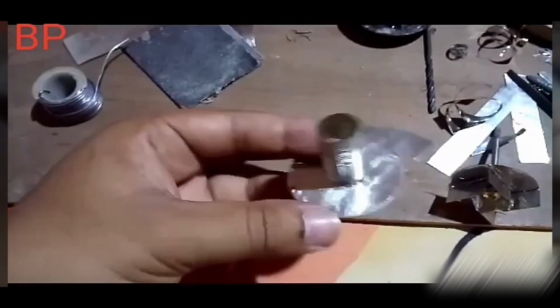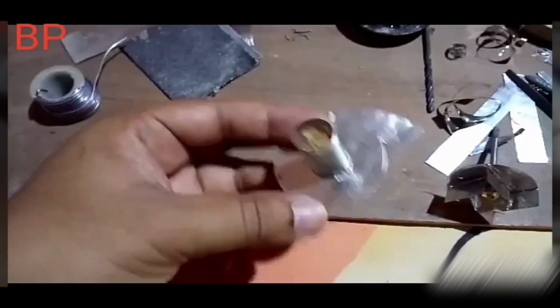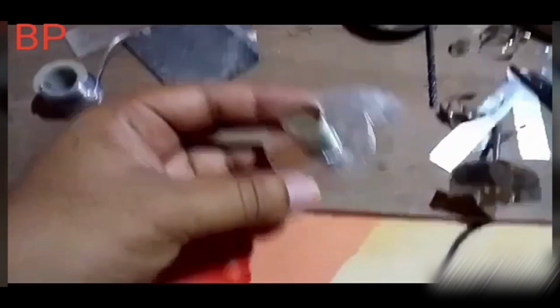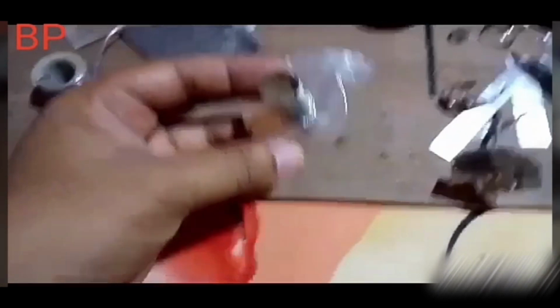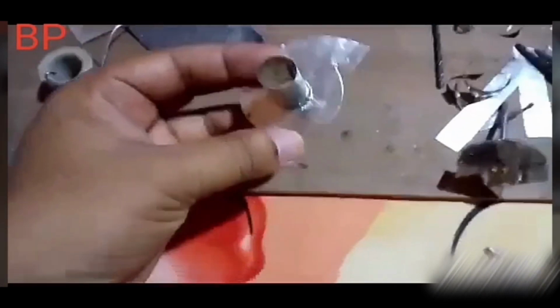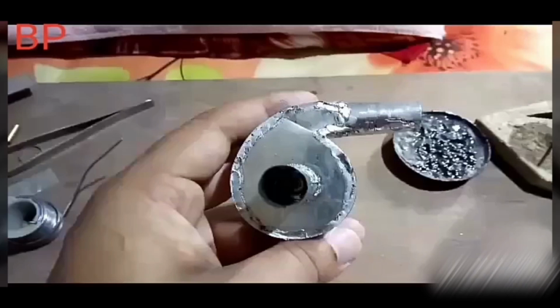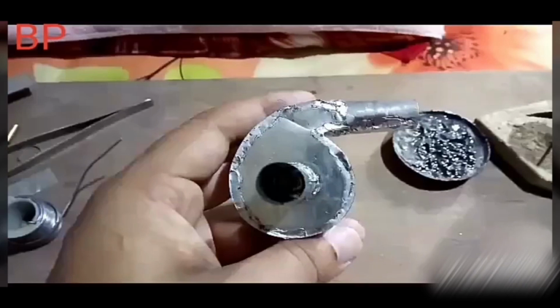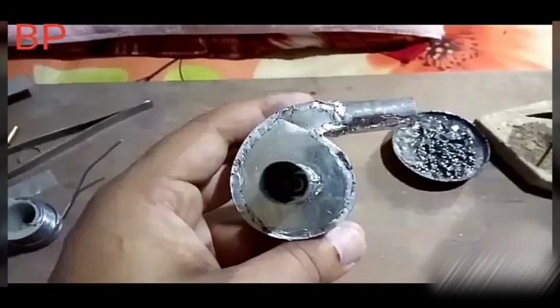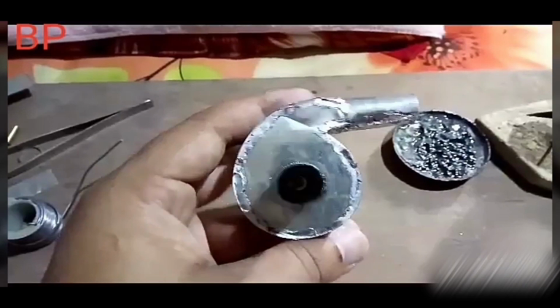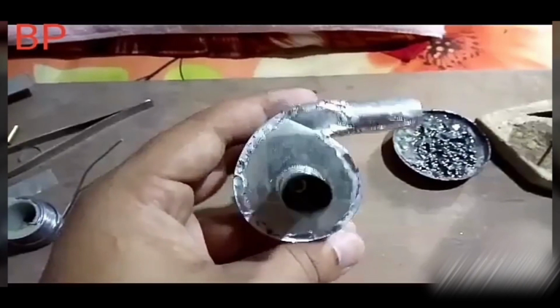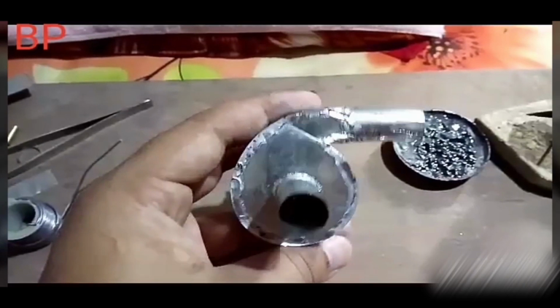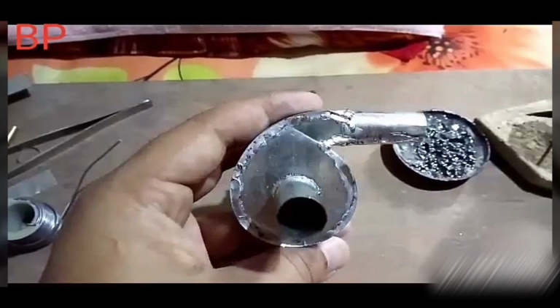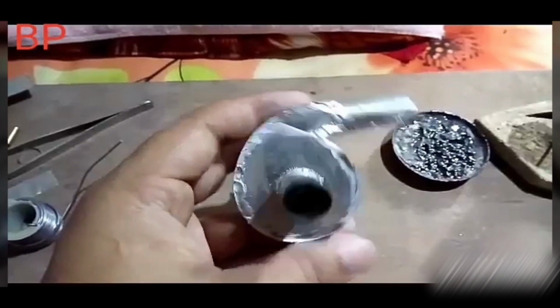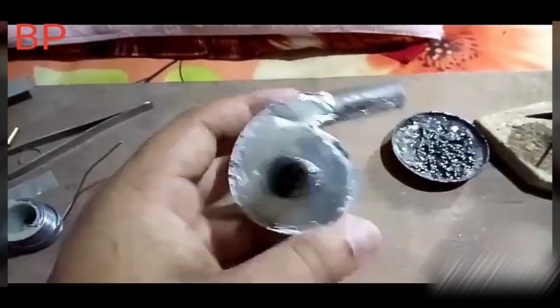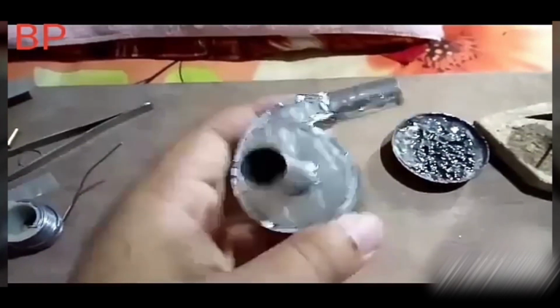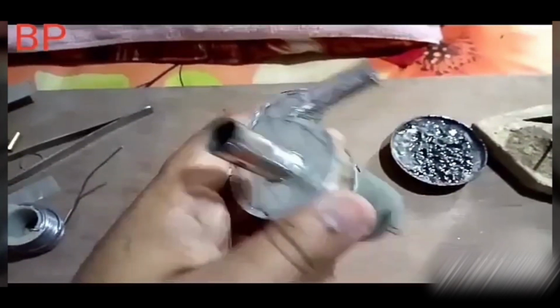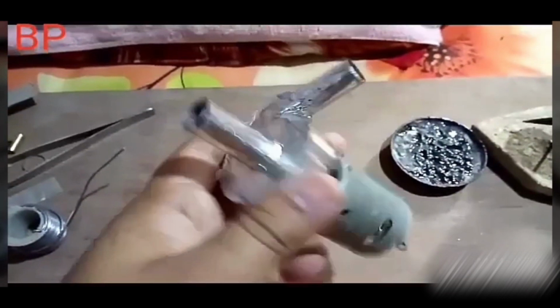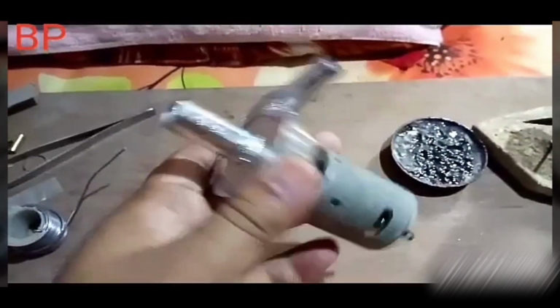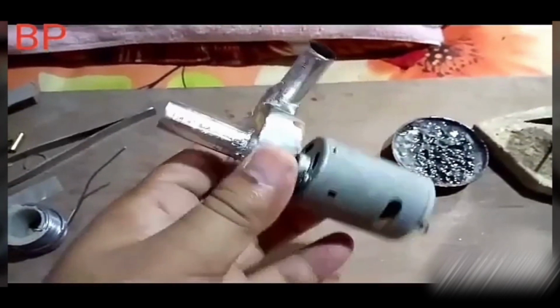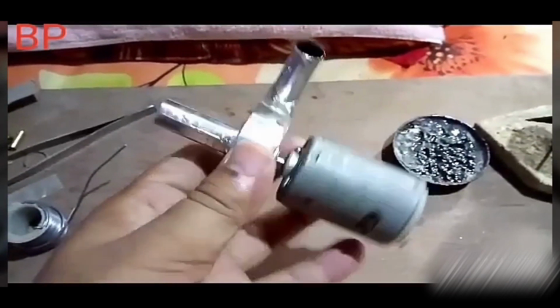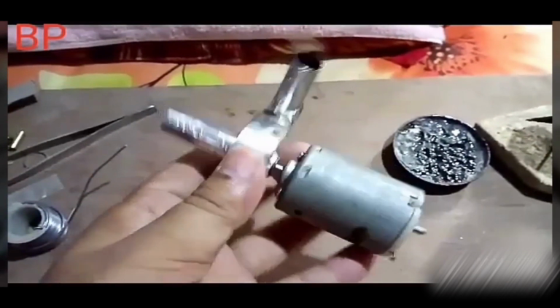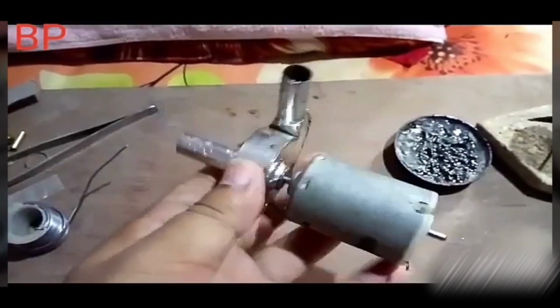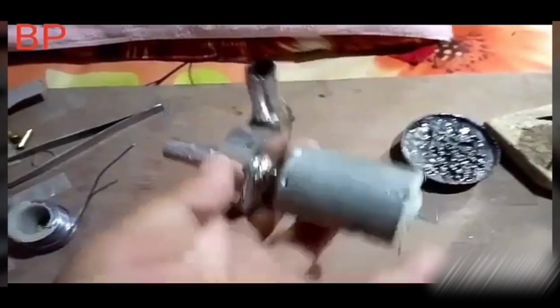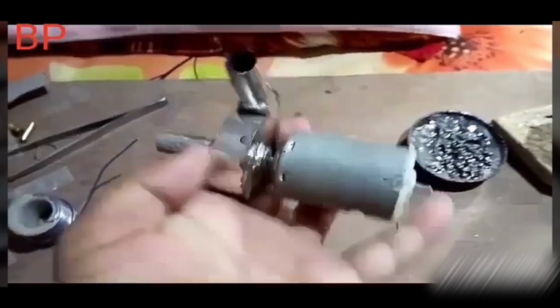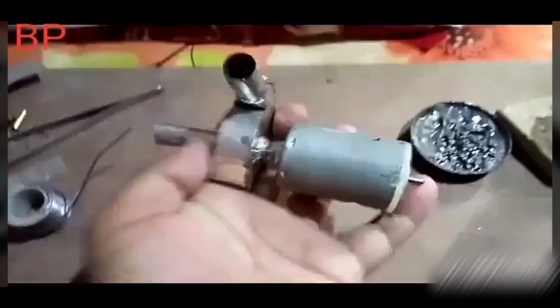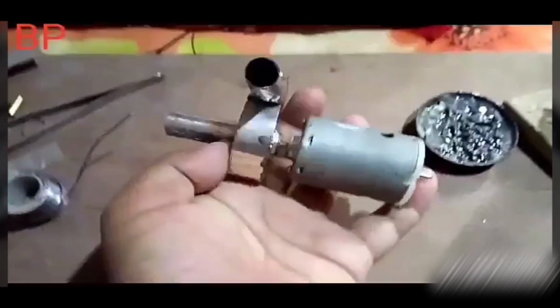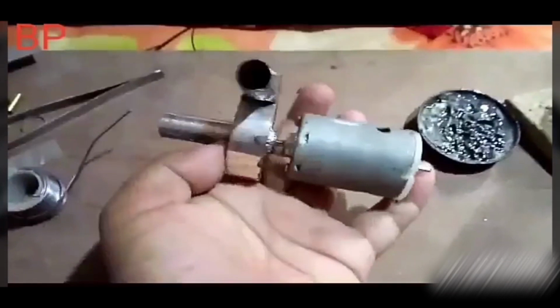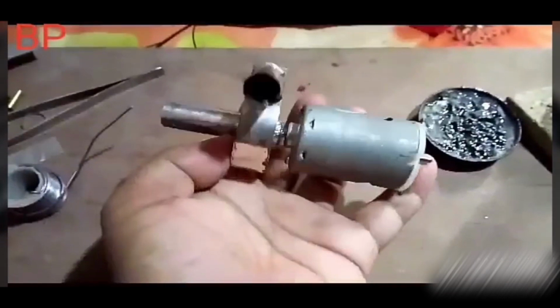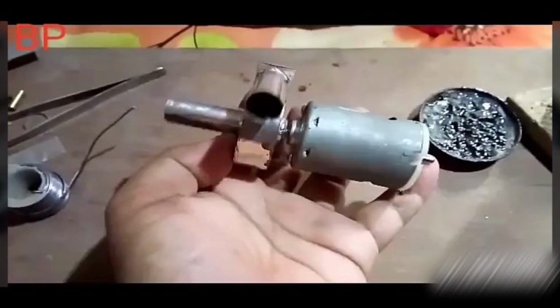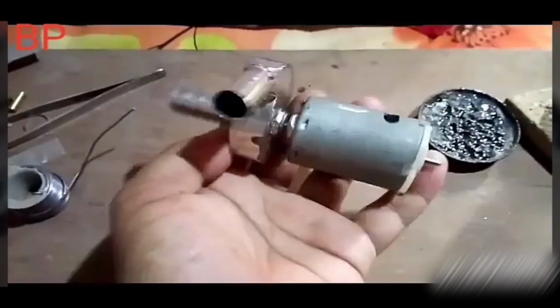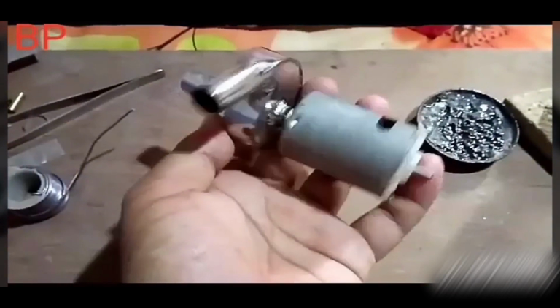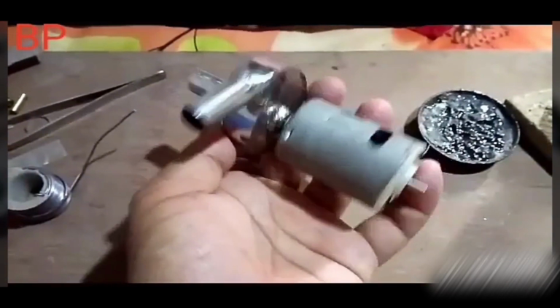We have to go with the pump and motor to the shutter and the impeller.